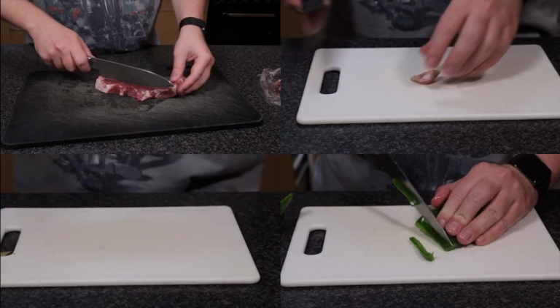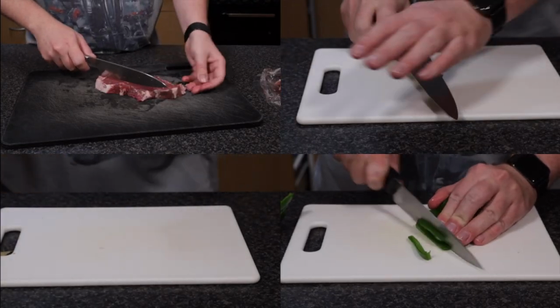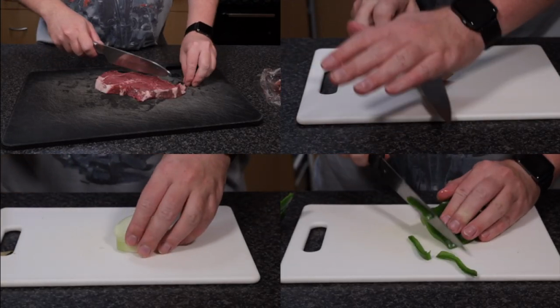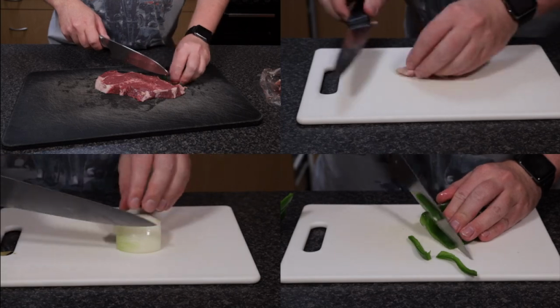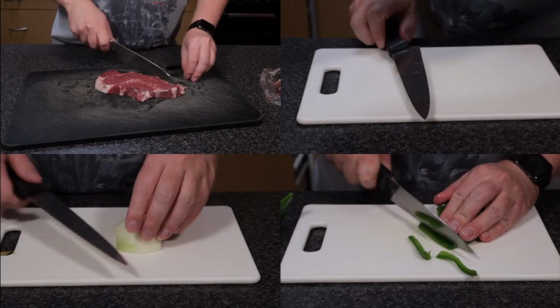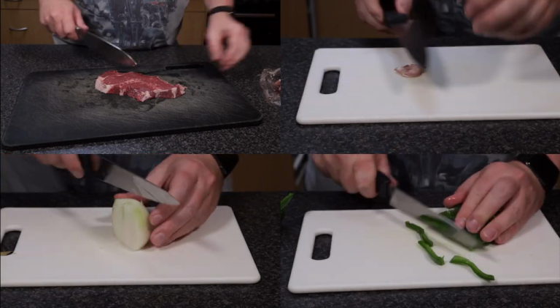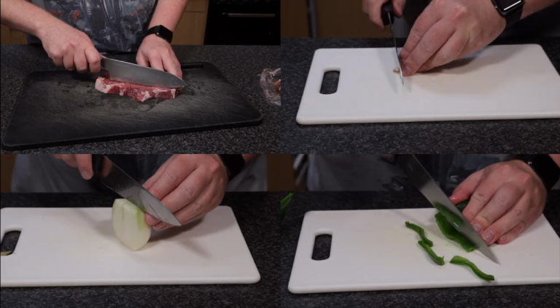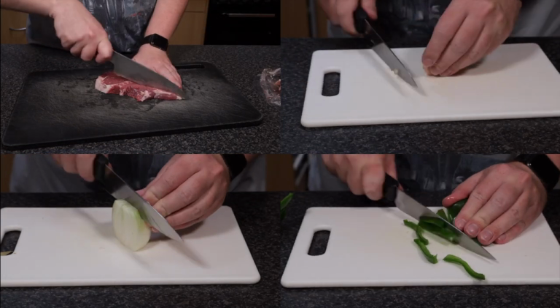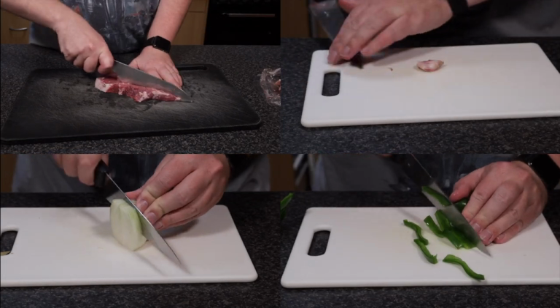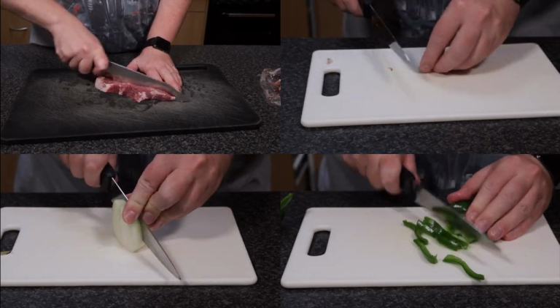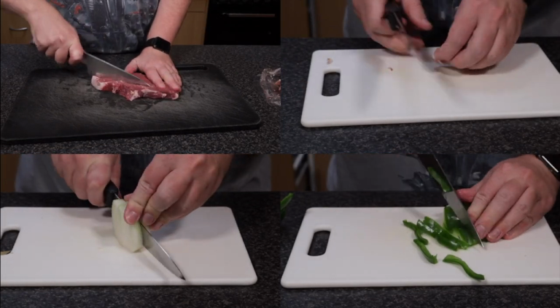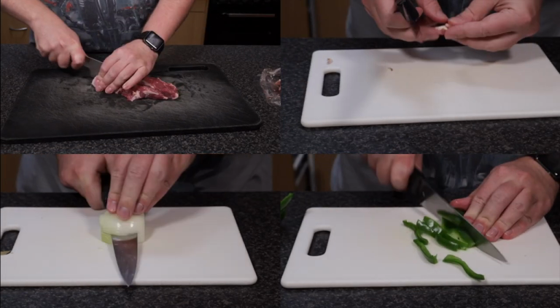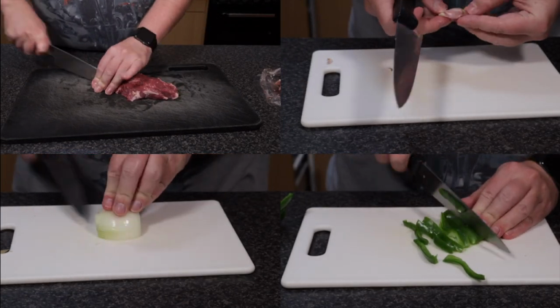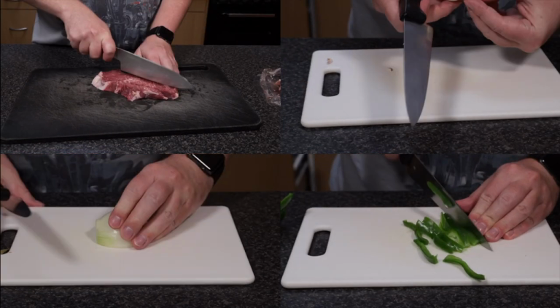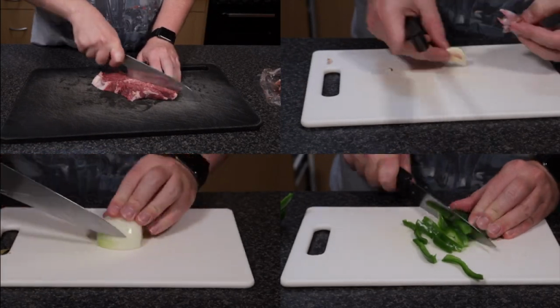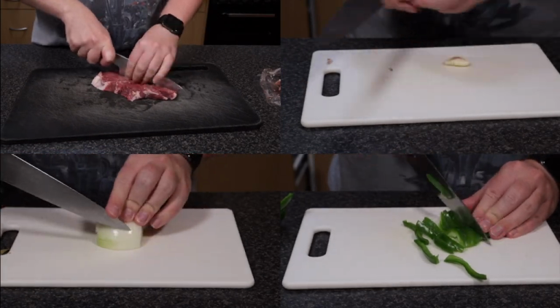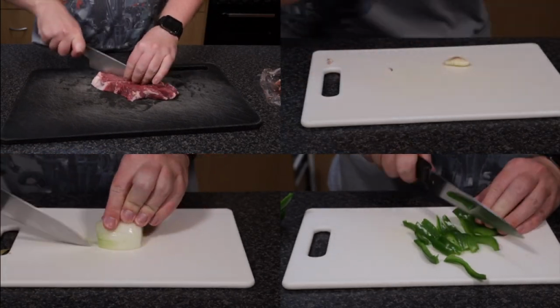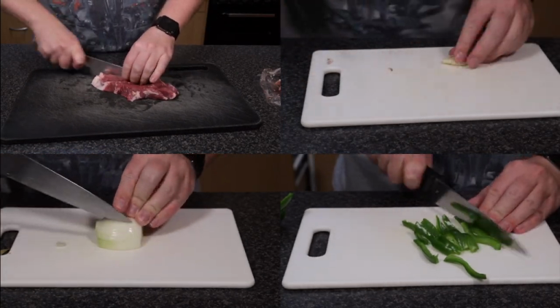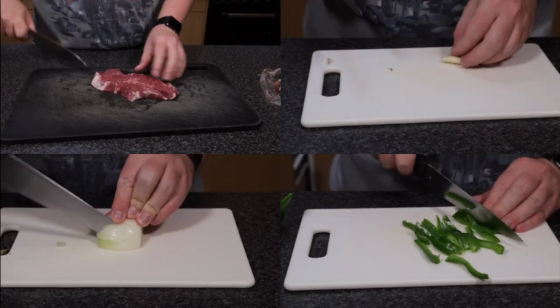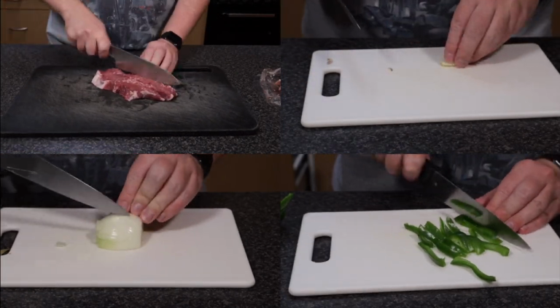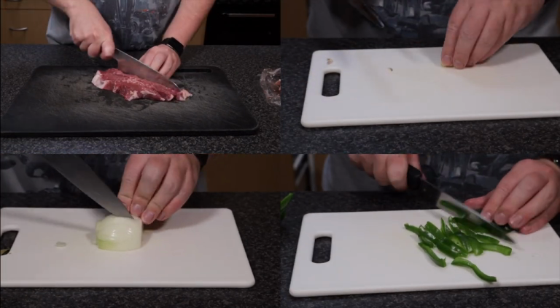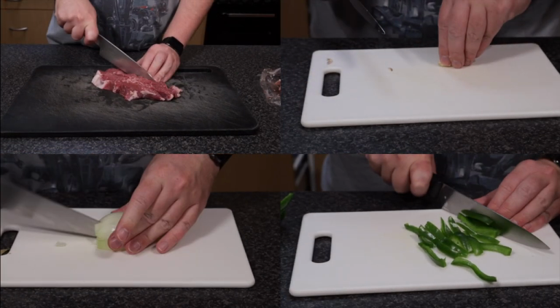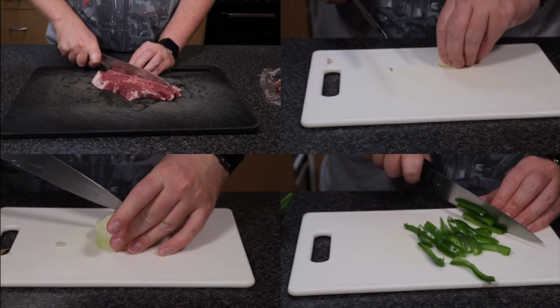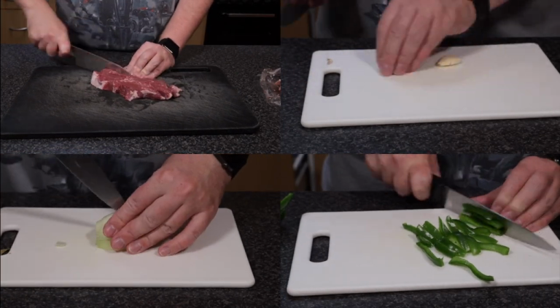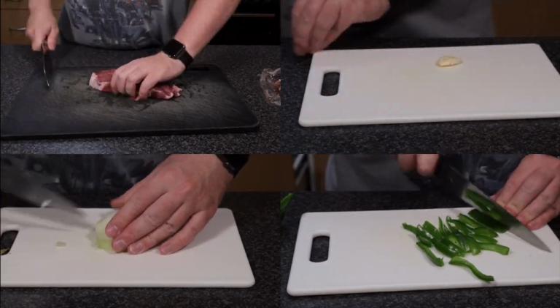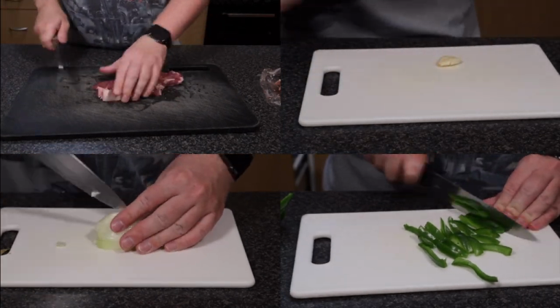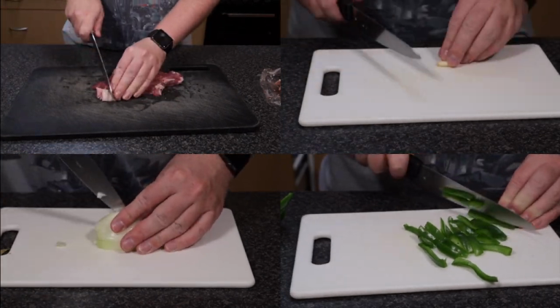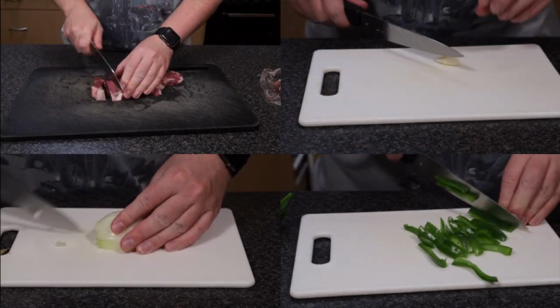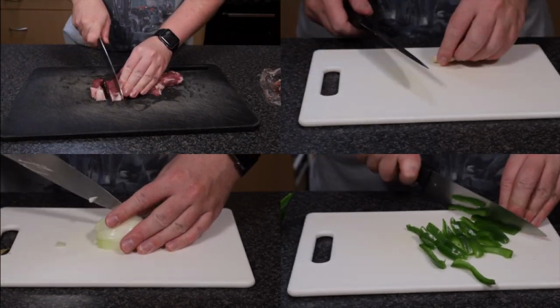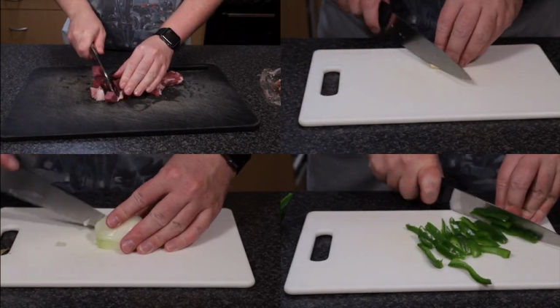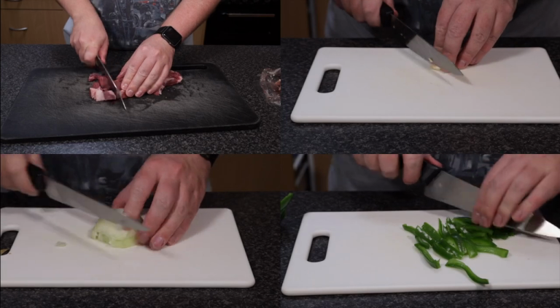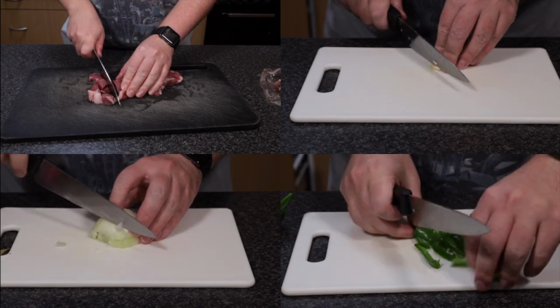Next, we'll cut up our beef, onion, and green capsicum into small manageable pieces, and mince the garlic.